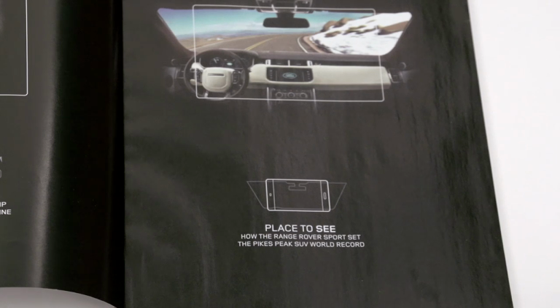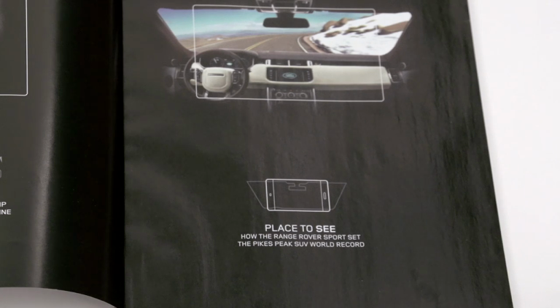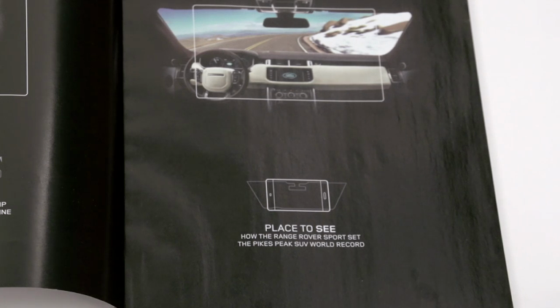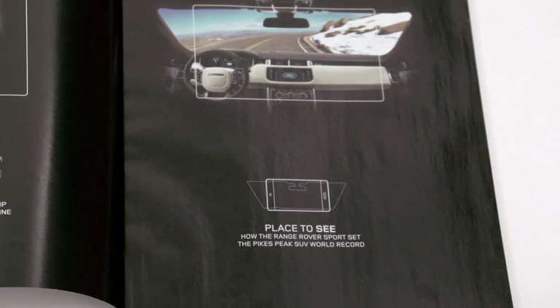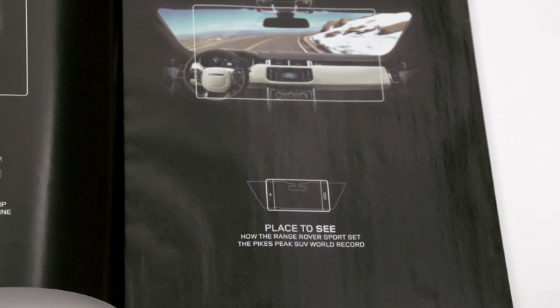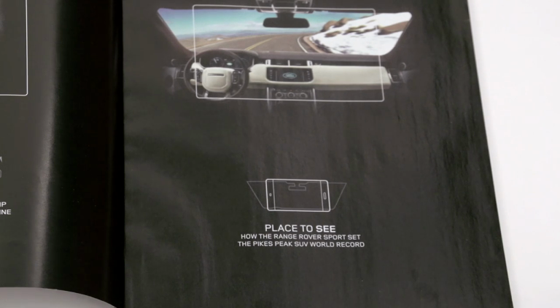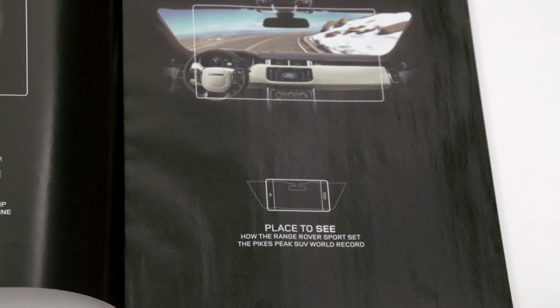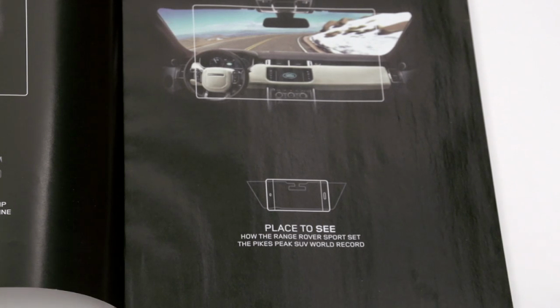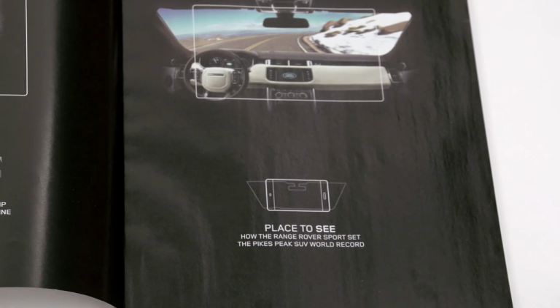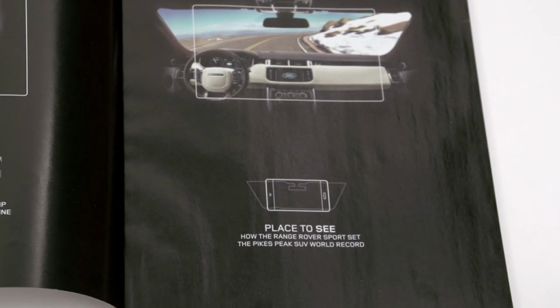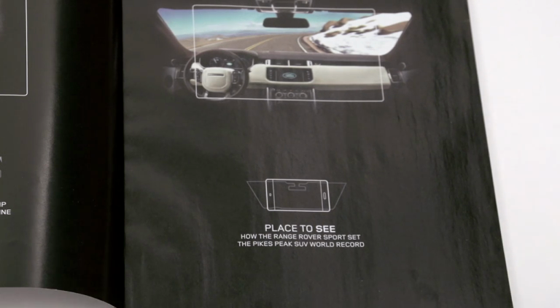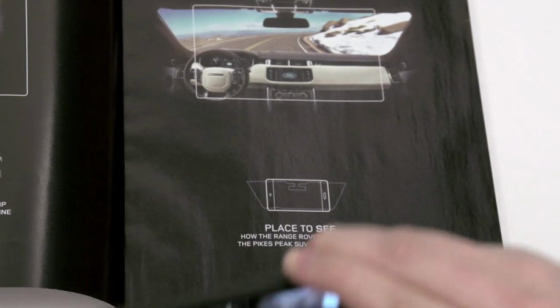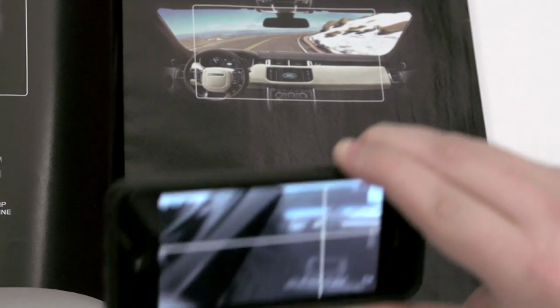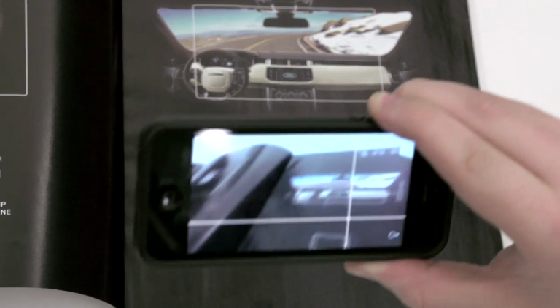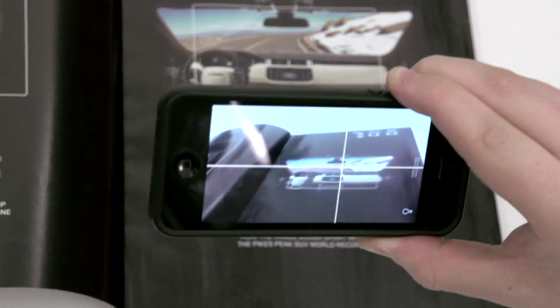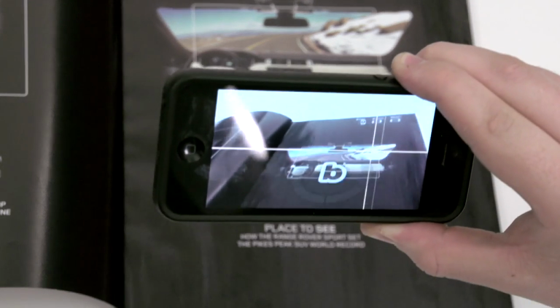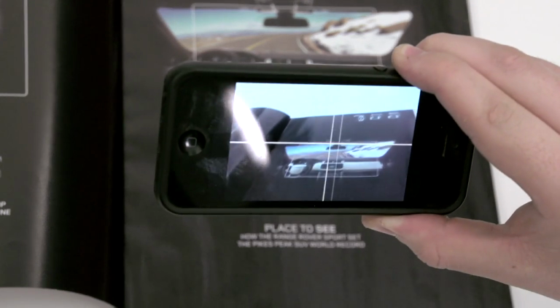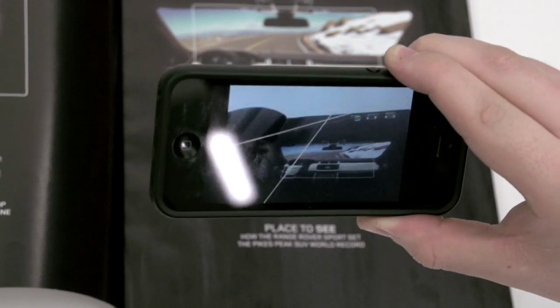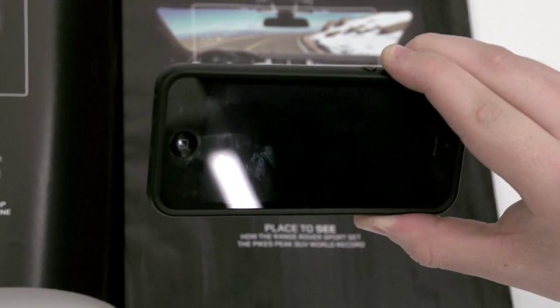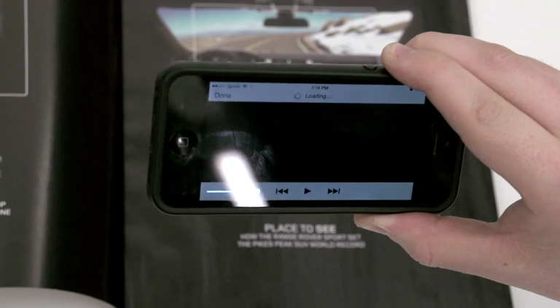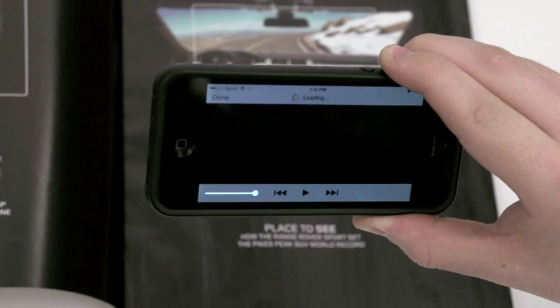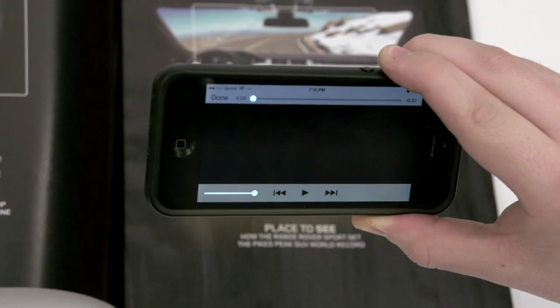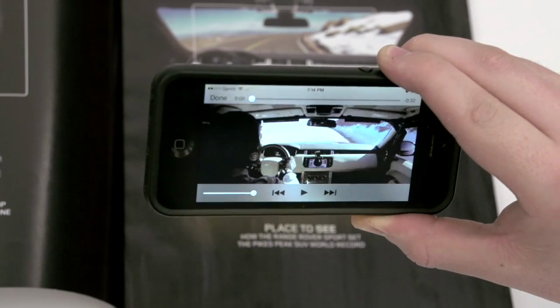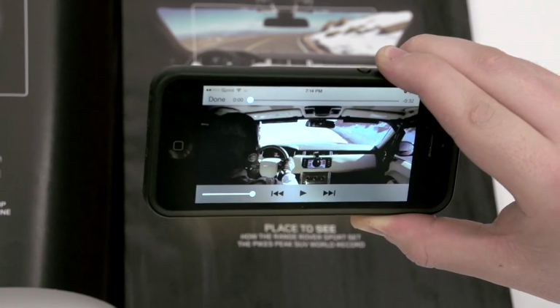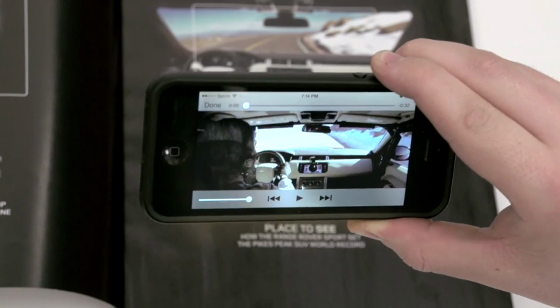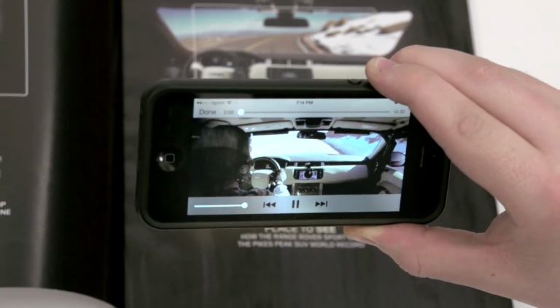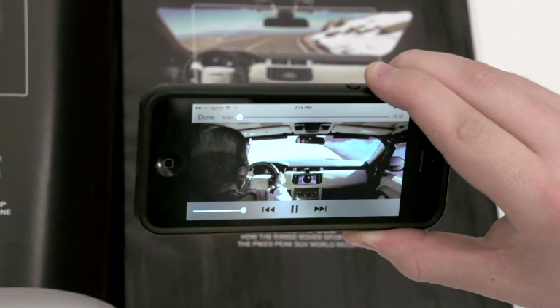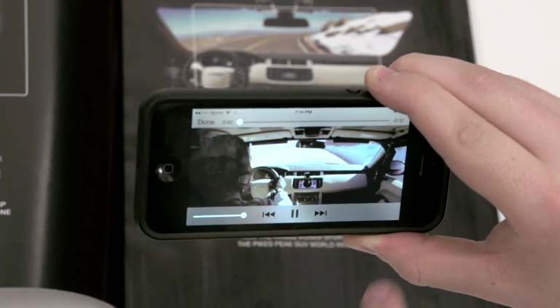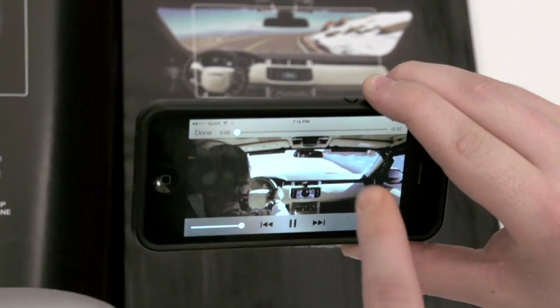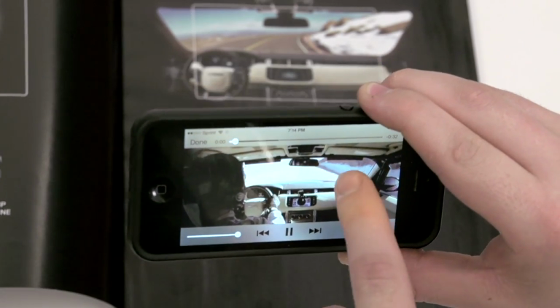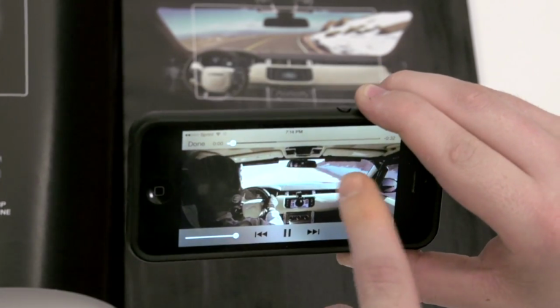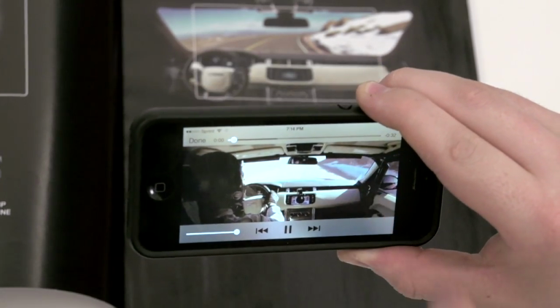Scanning the interior view of the car triggers a POV of the new Range Rover Sport's world record run up Pikes Peak.